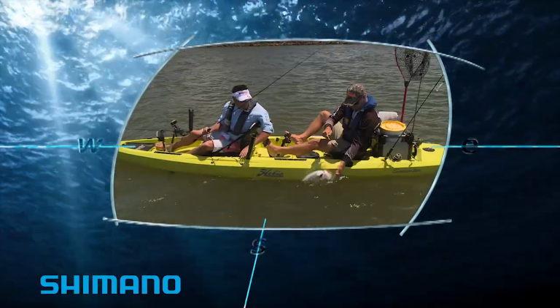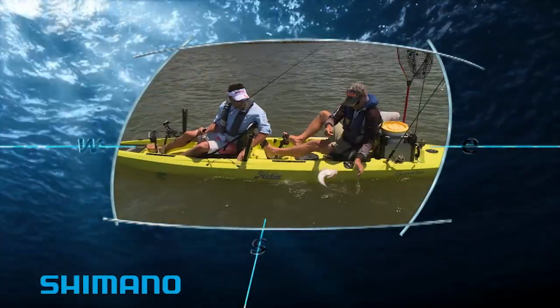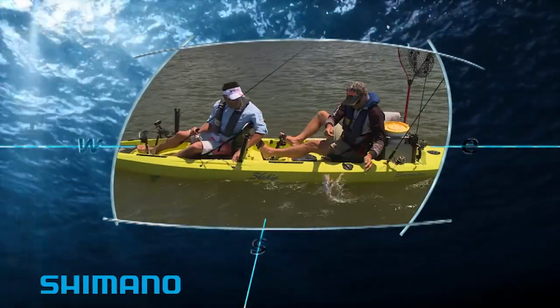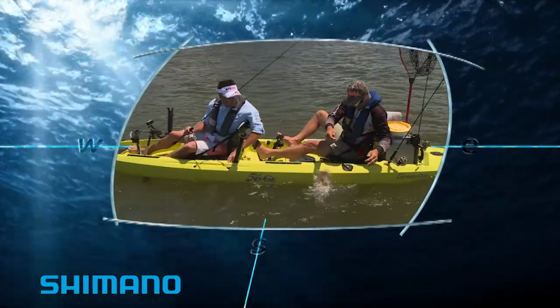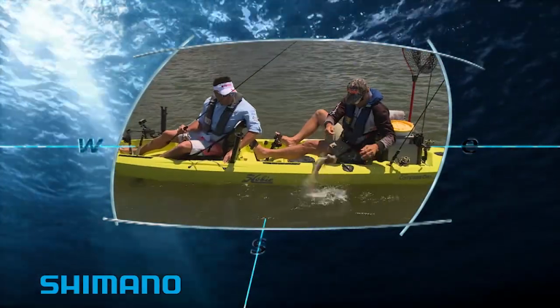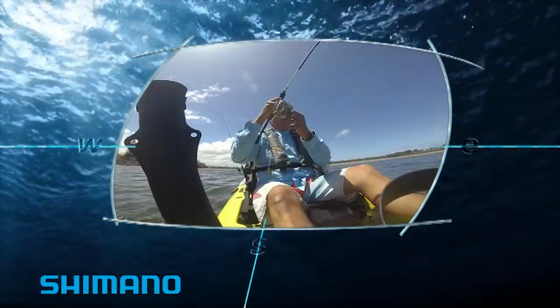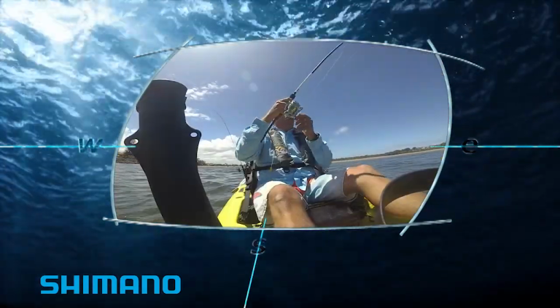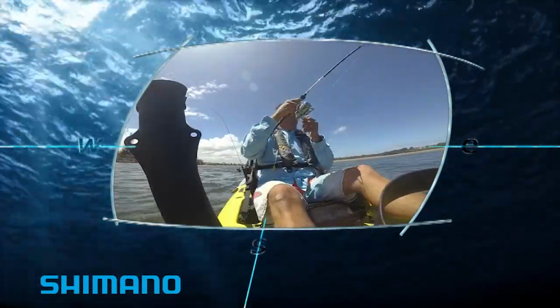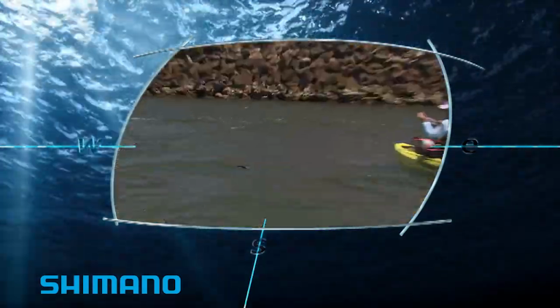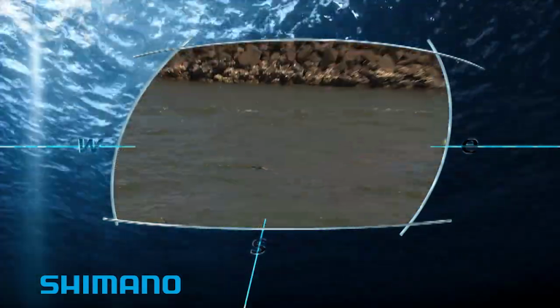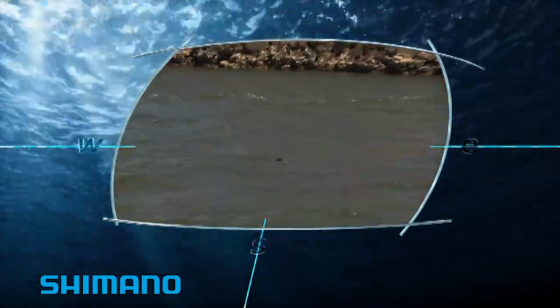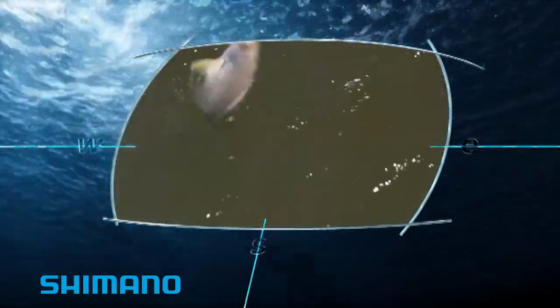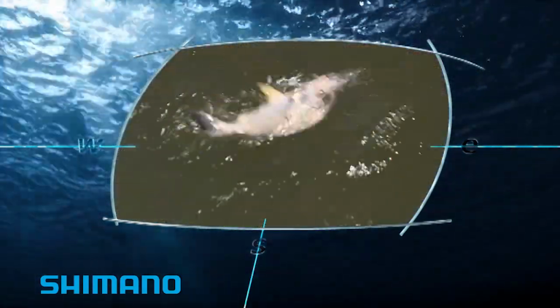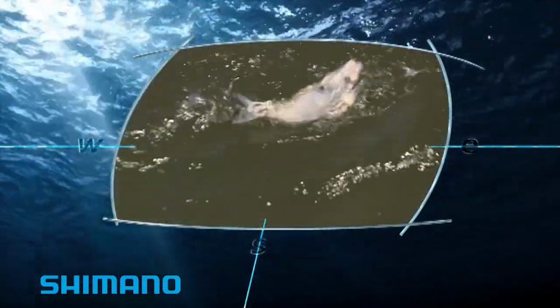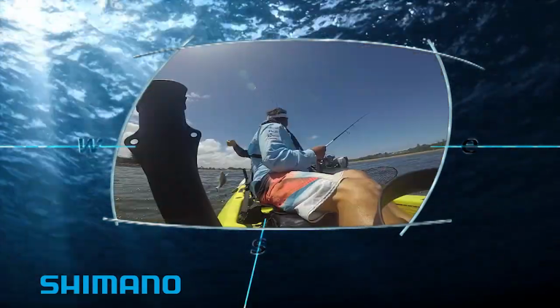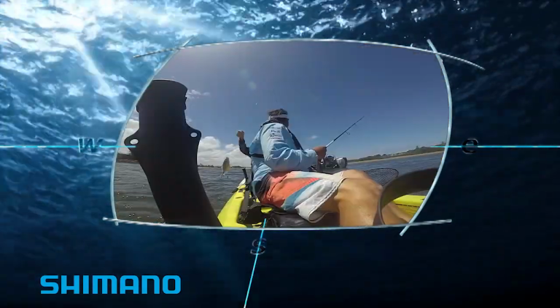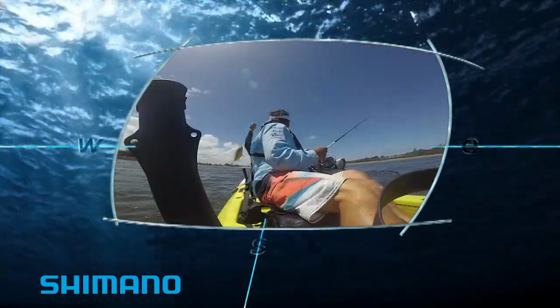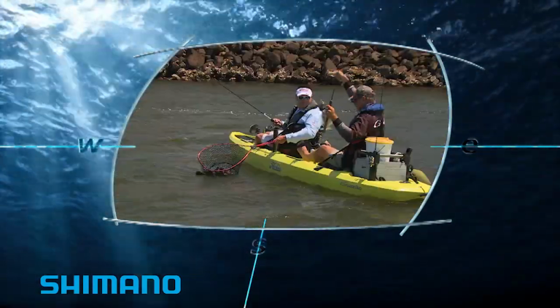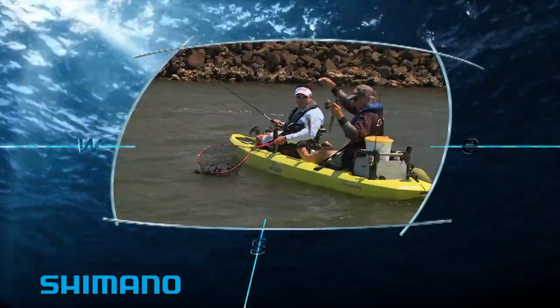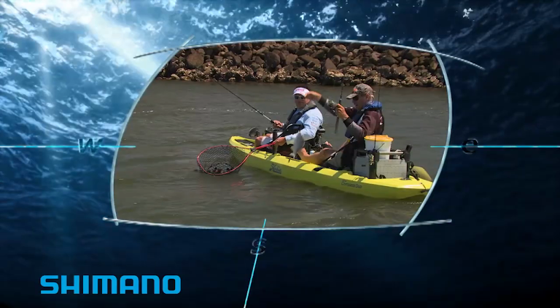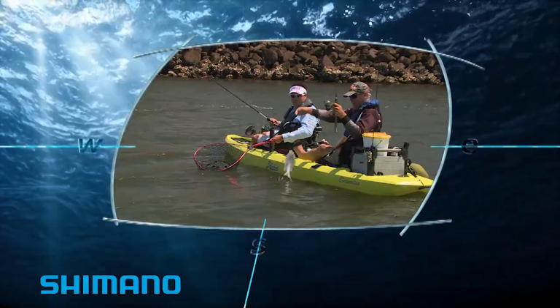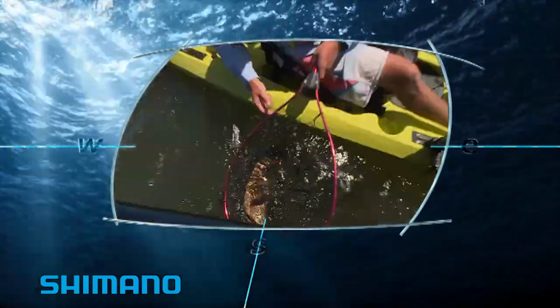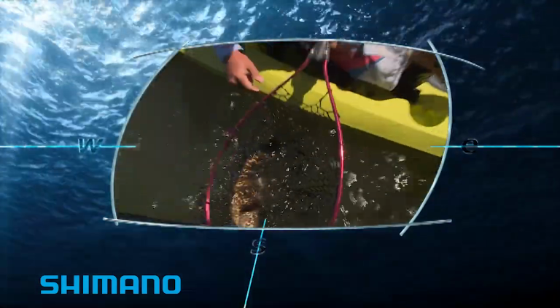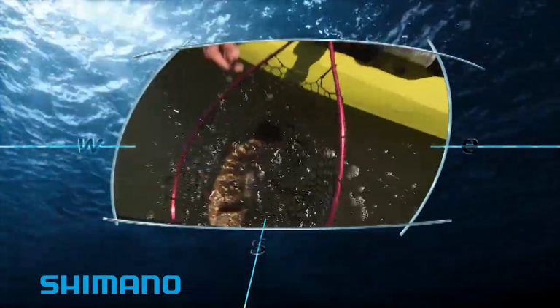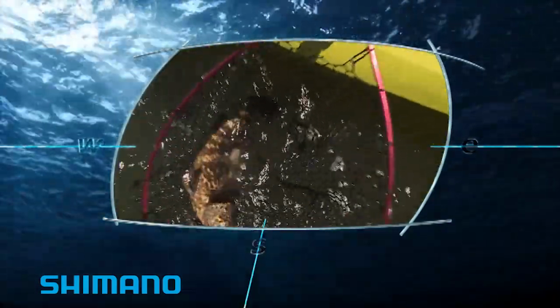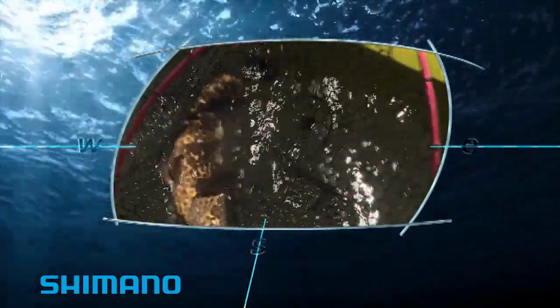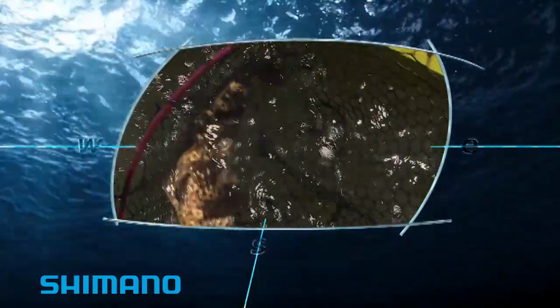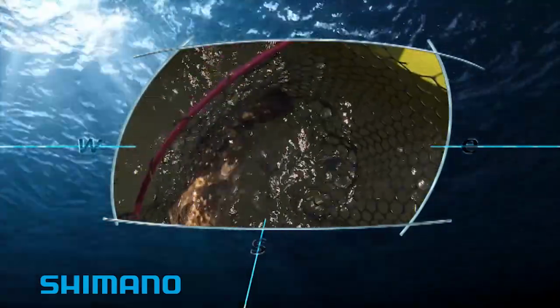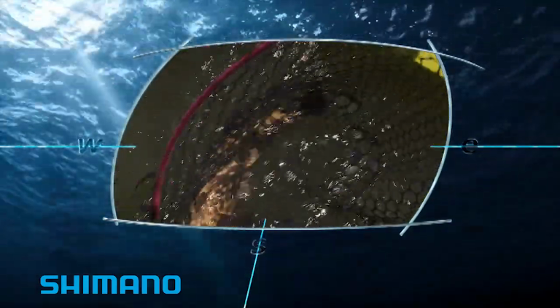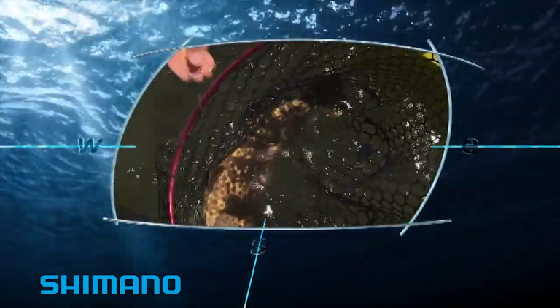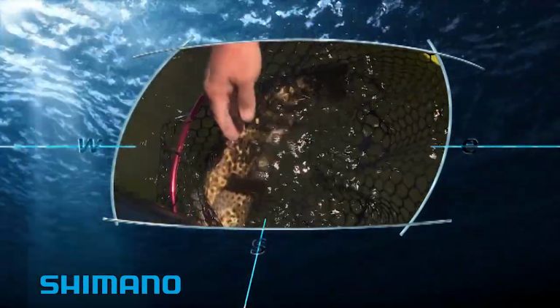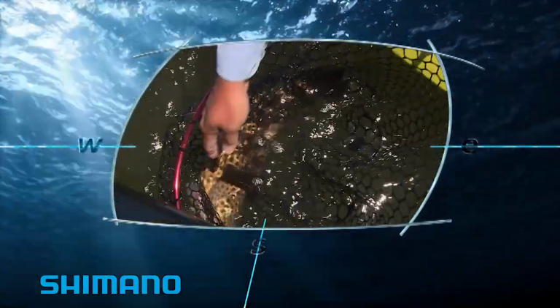And in my Hobie Compass duo, it's double trouble with a bream and cod canoe capture. There we go.